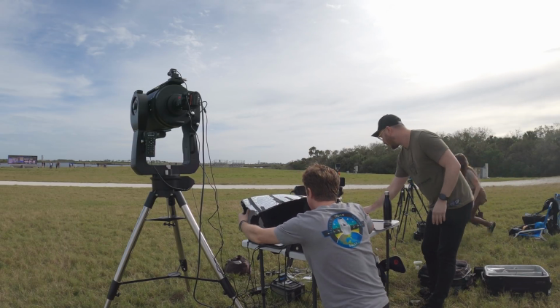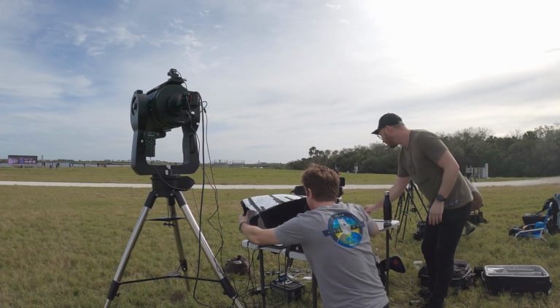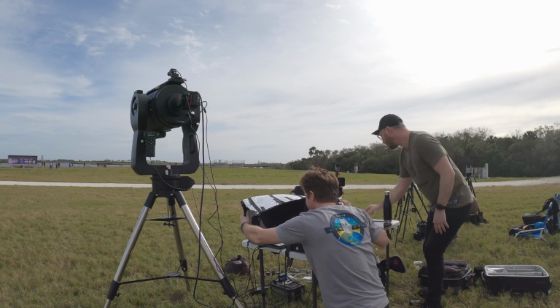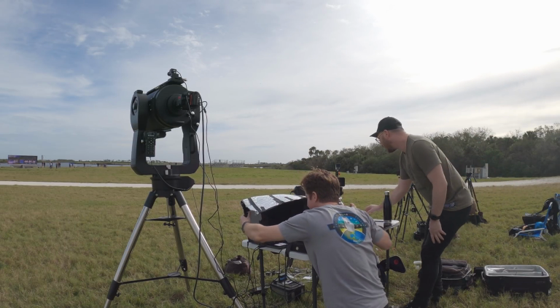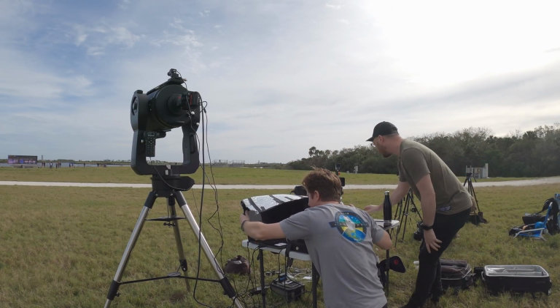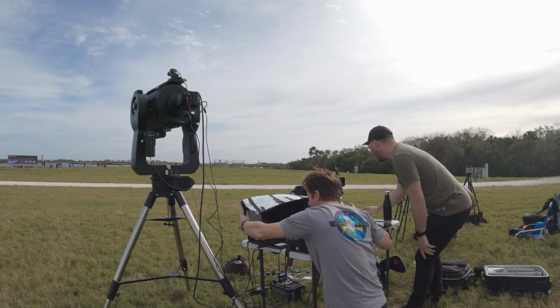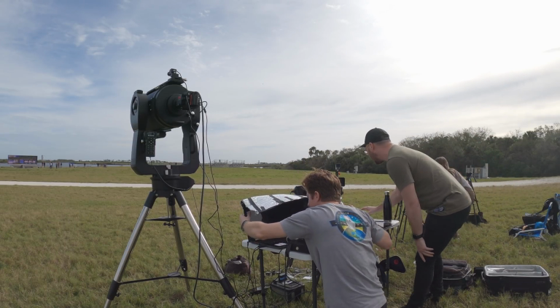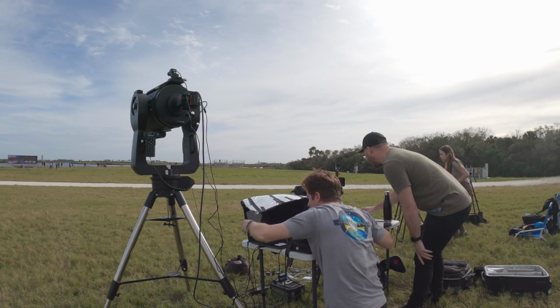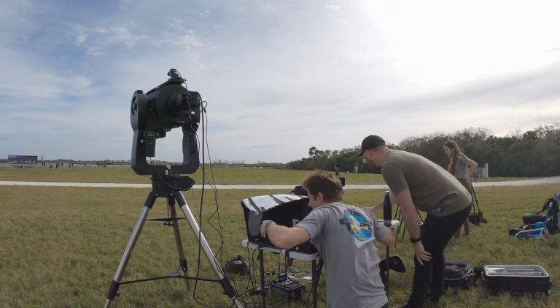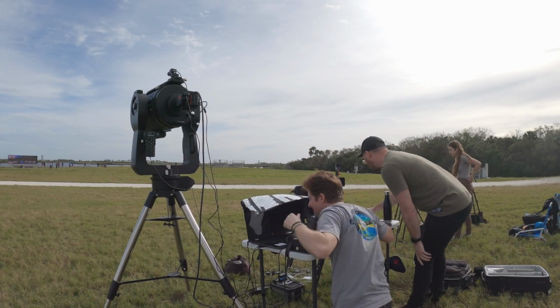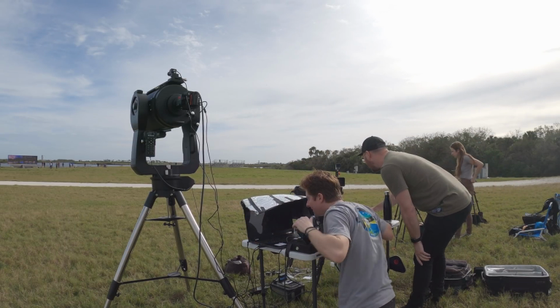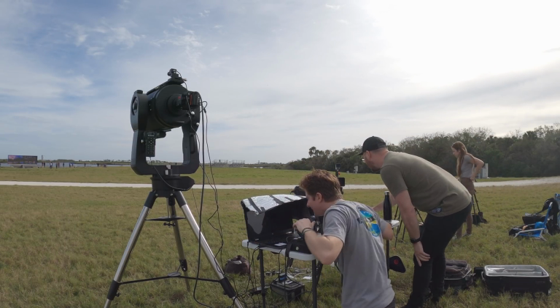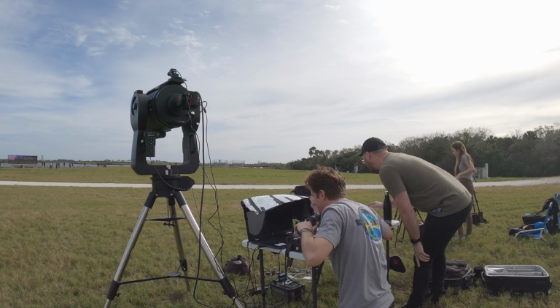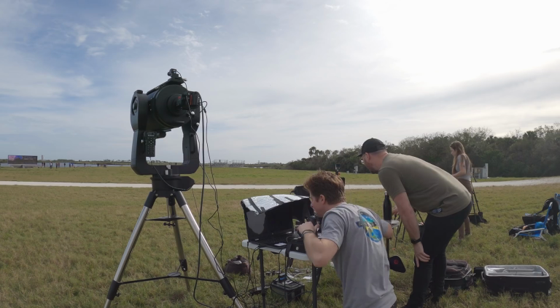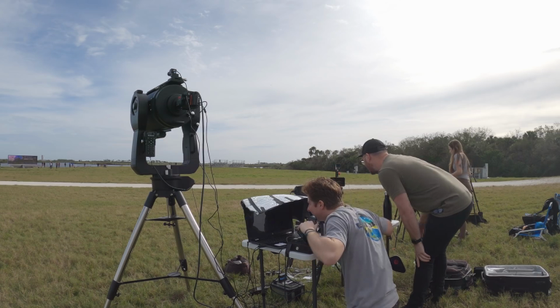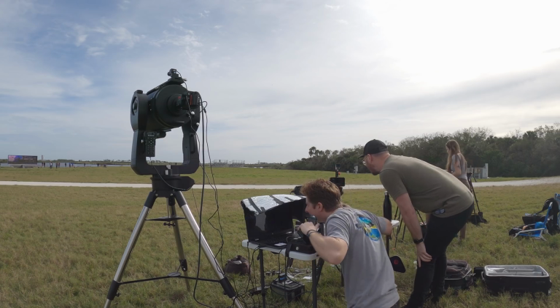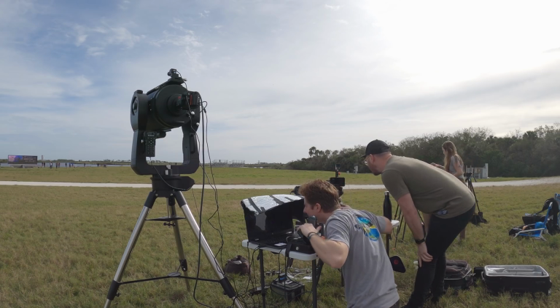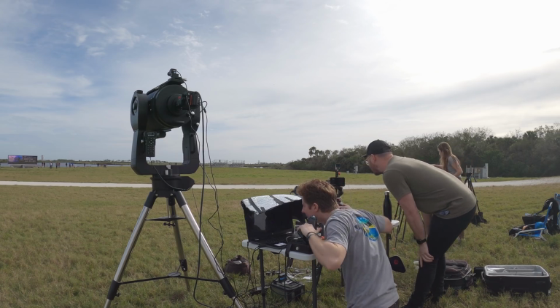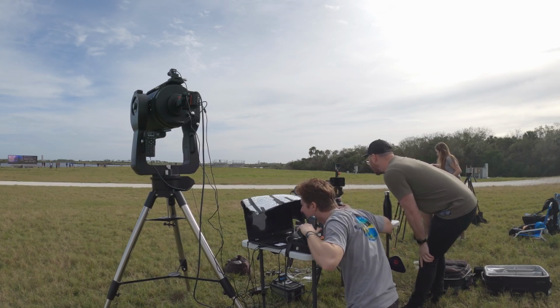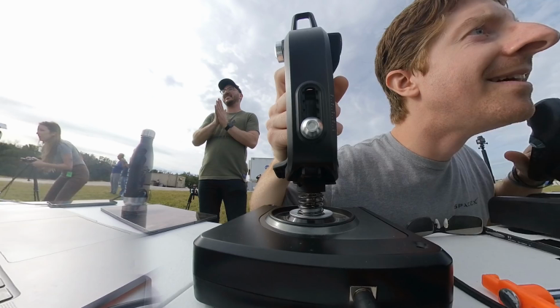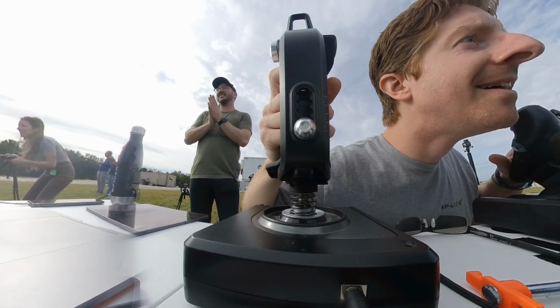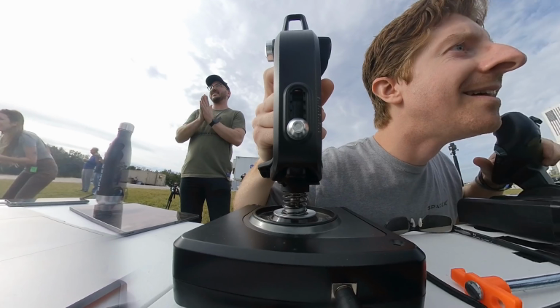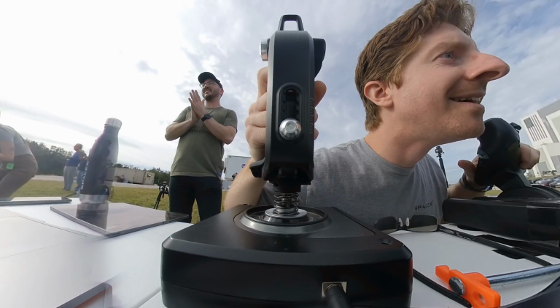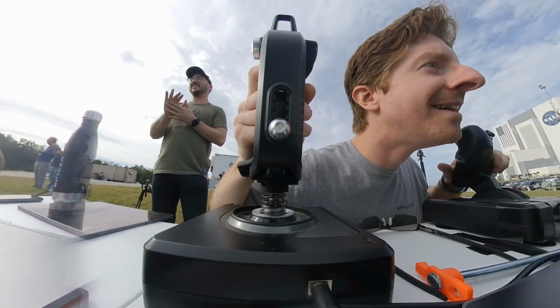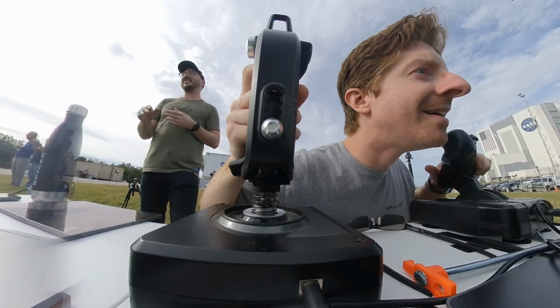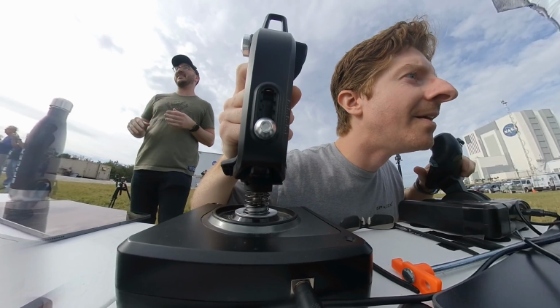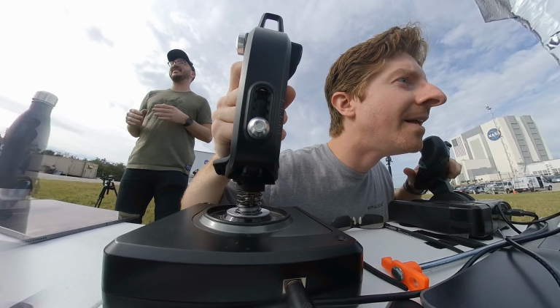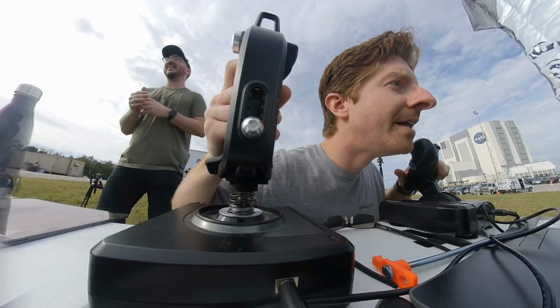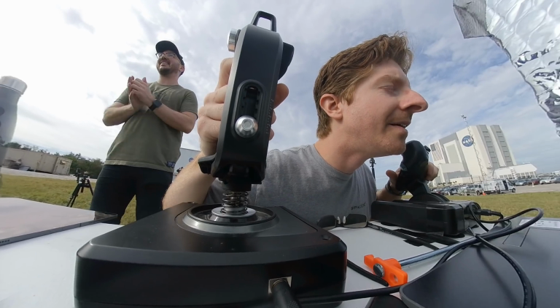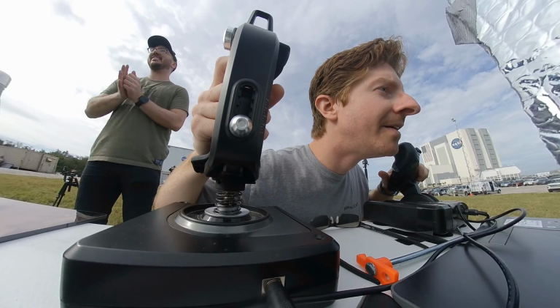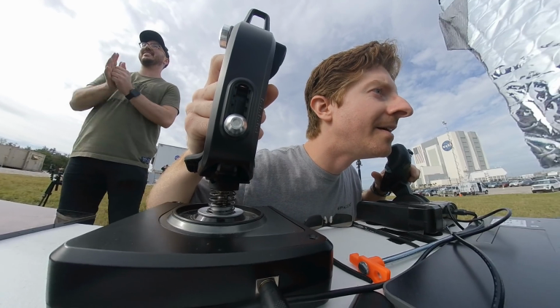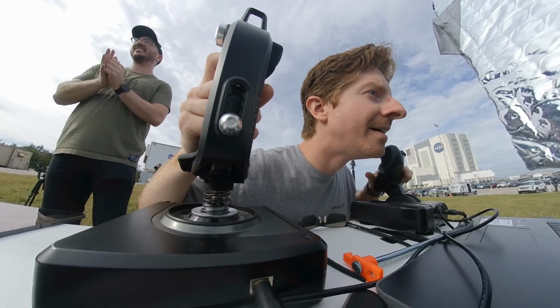We're hooked, and fingers crossed we'll be working with Tim and OPT to do a lot more rocket filming like this in the future.